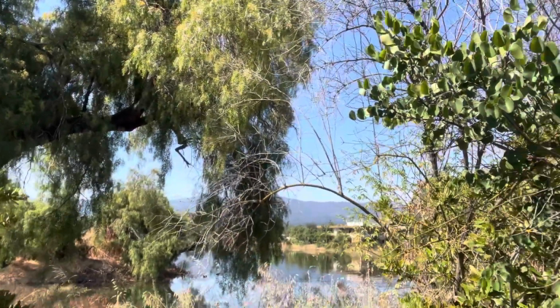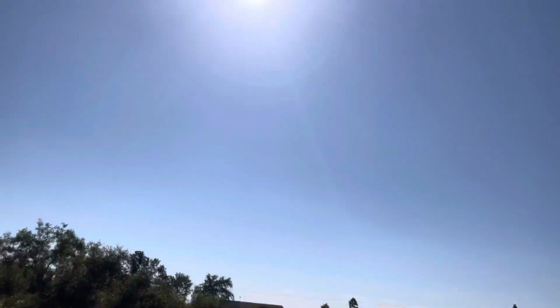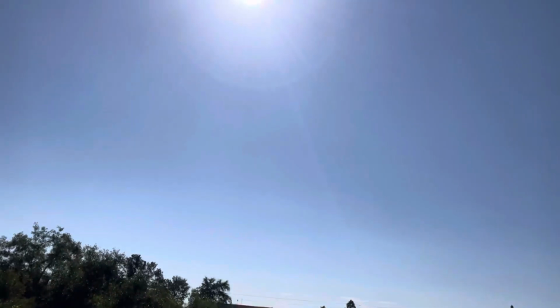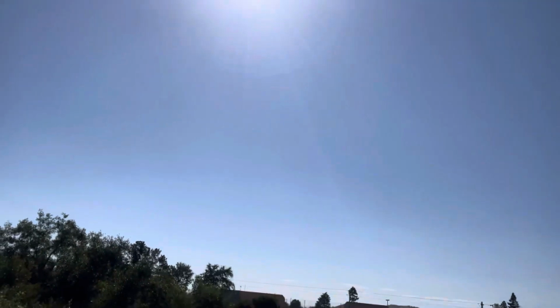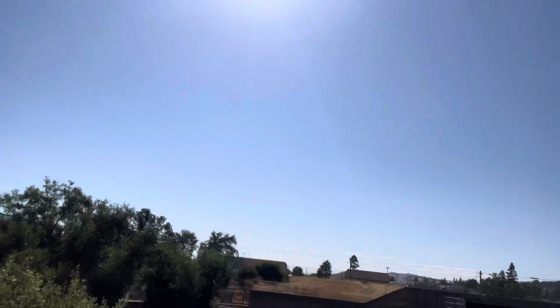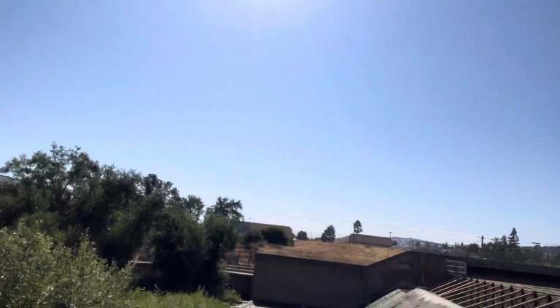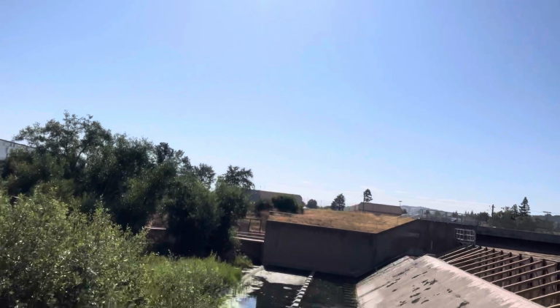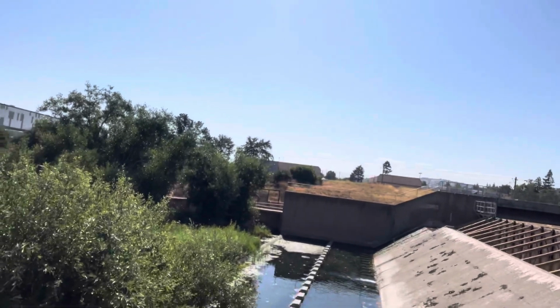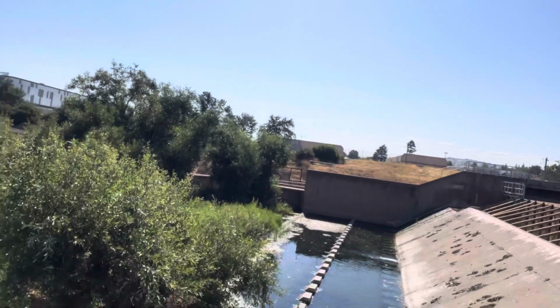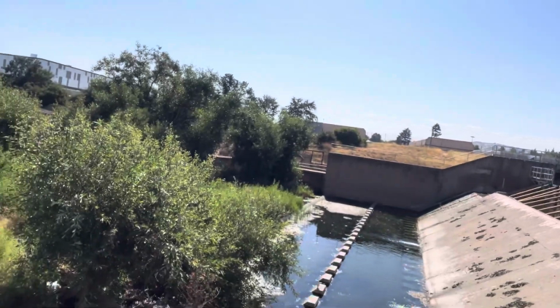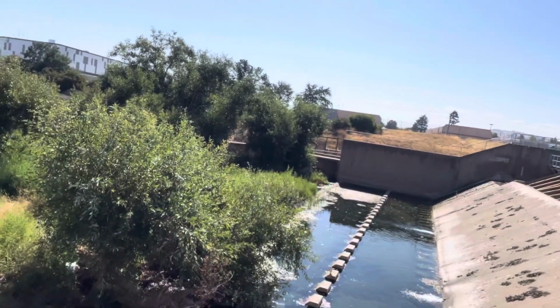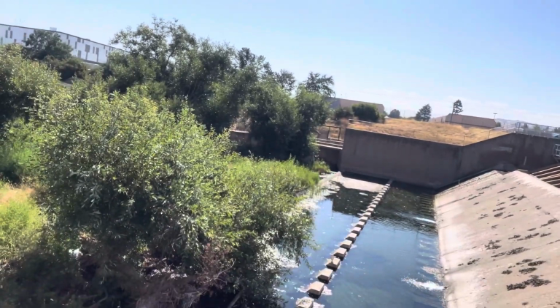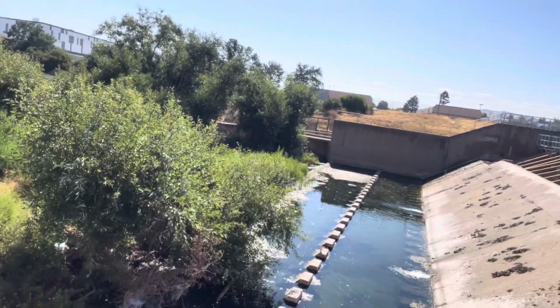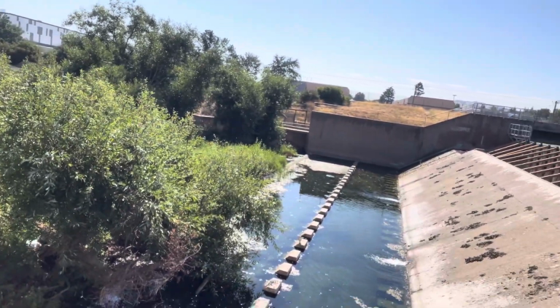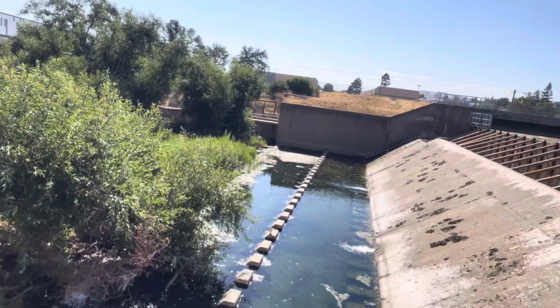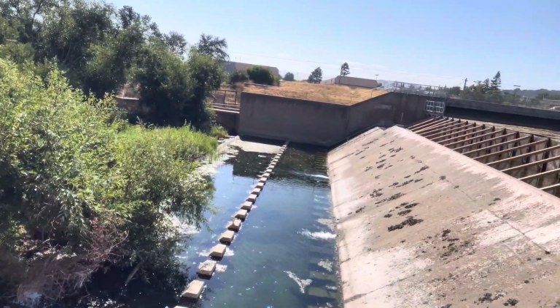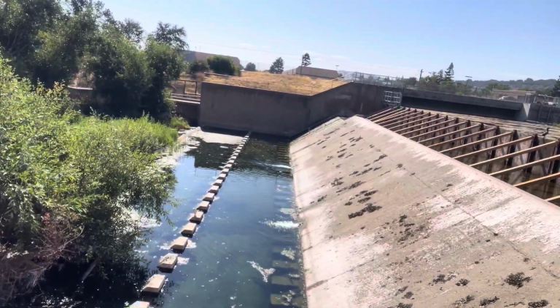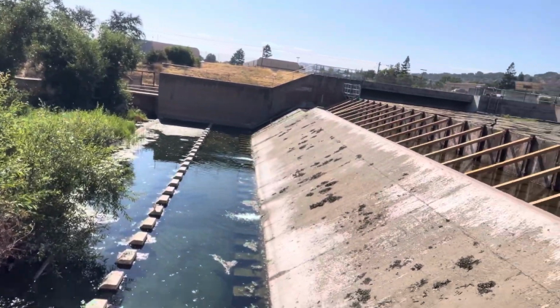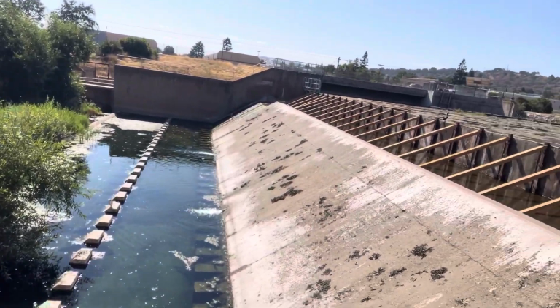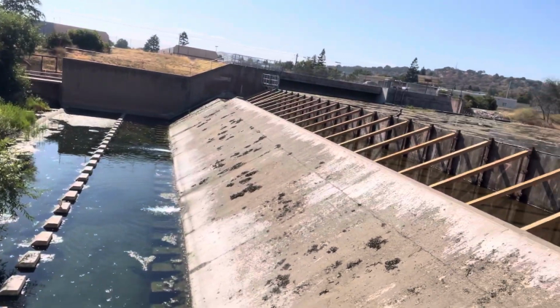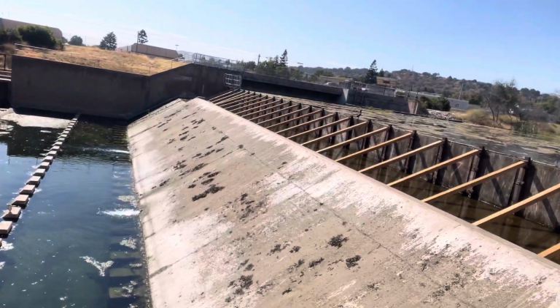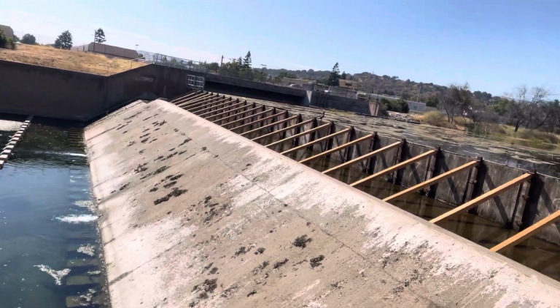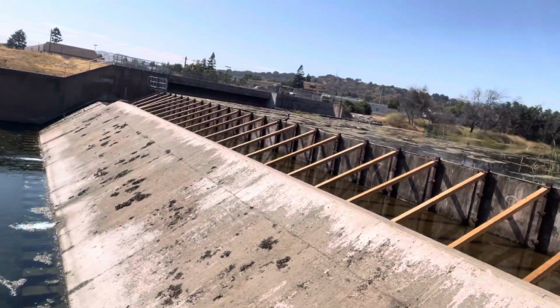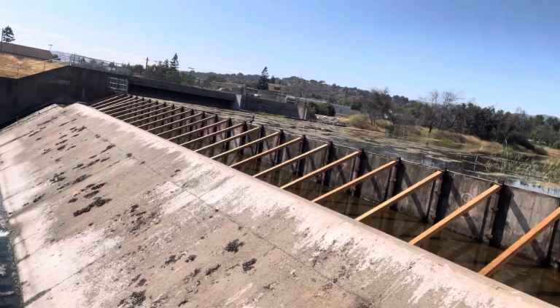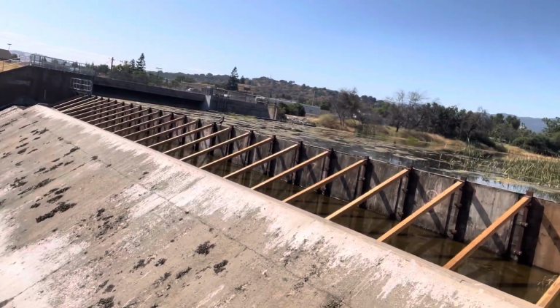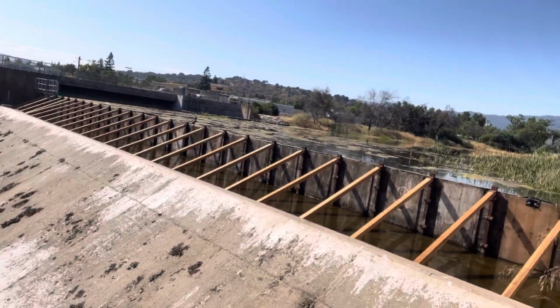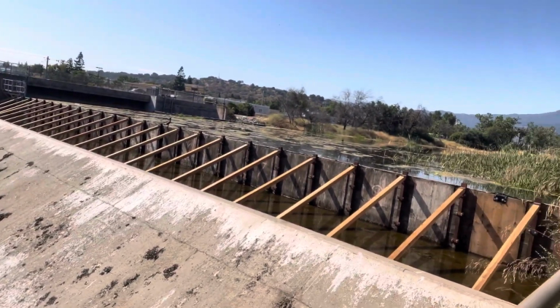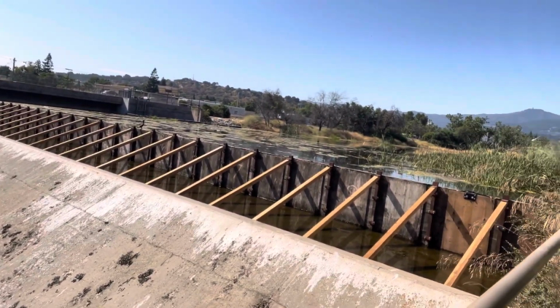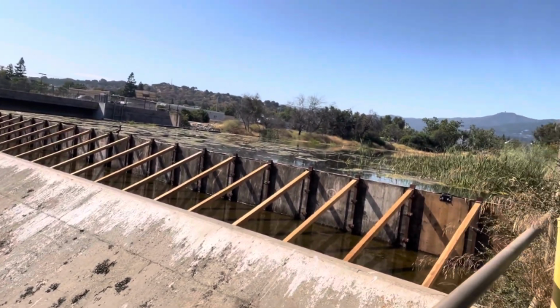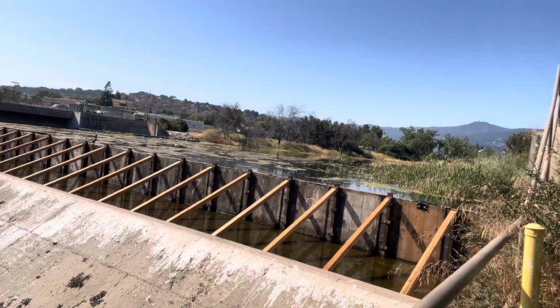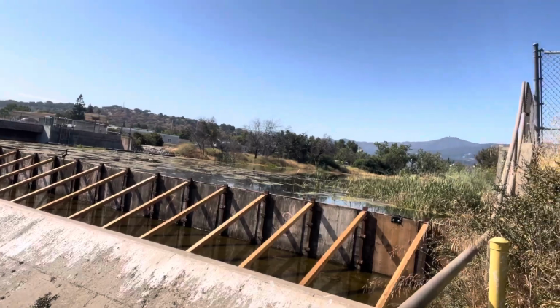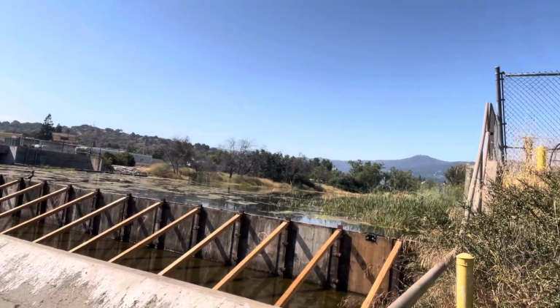At this location, we saw a double-crested cormorant drying its wings and a black-crowned night-heron perched on a fence.